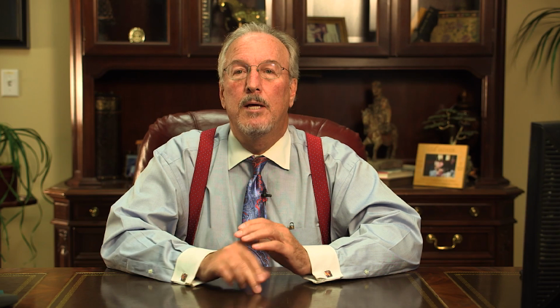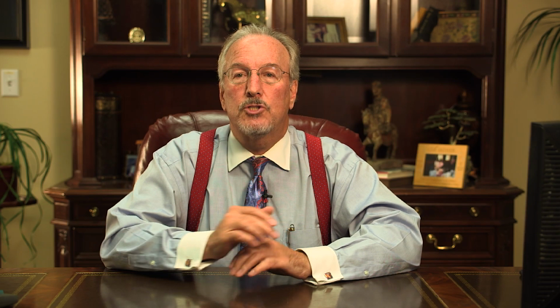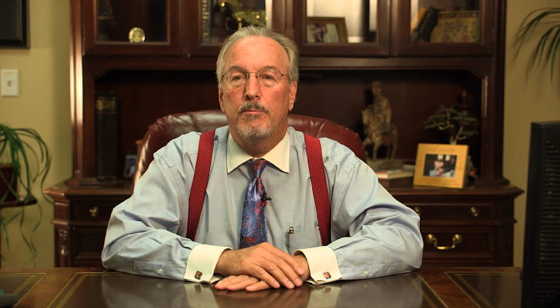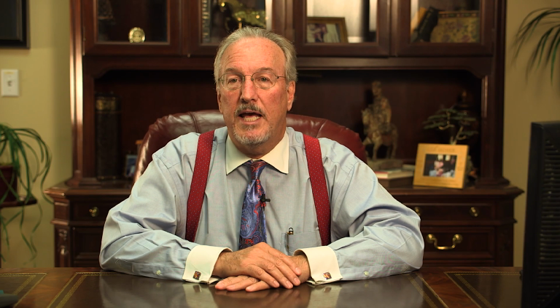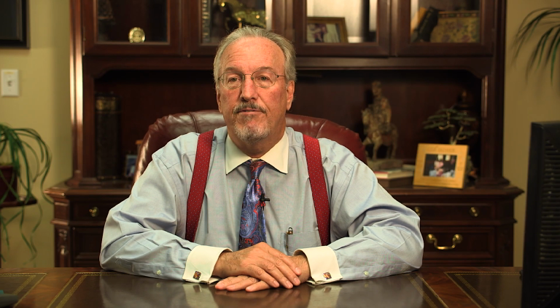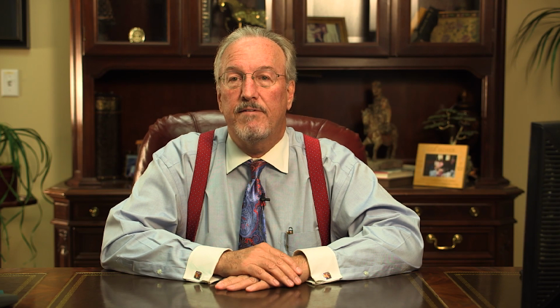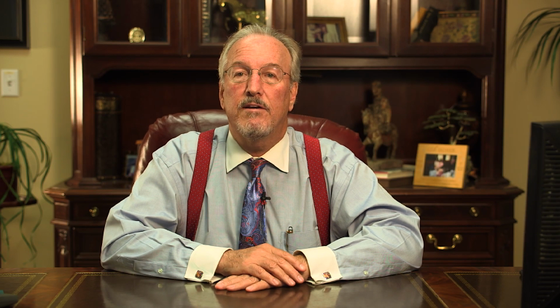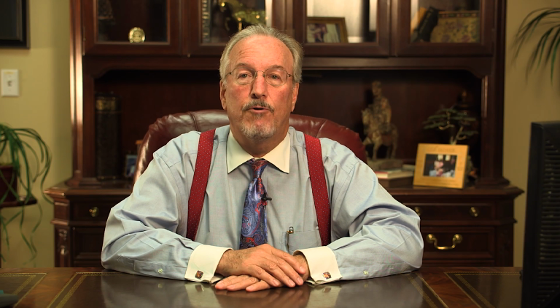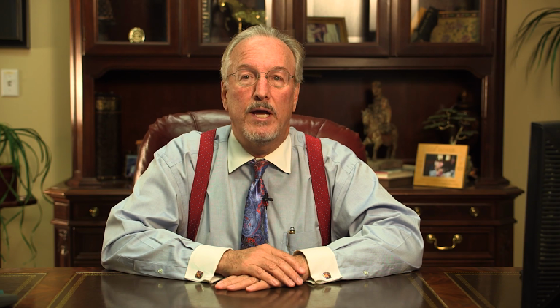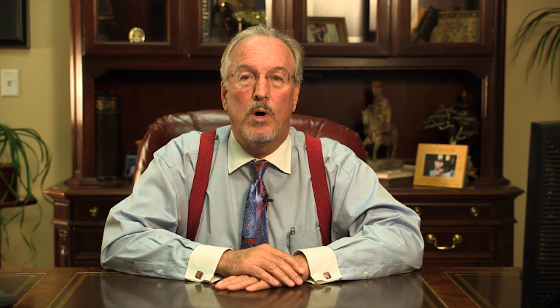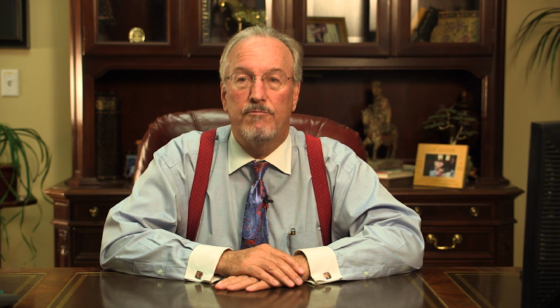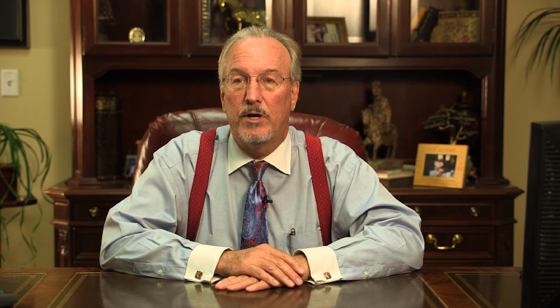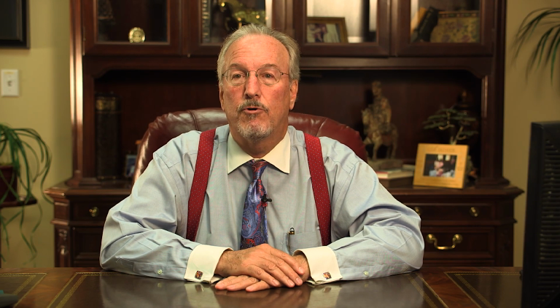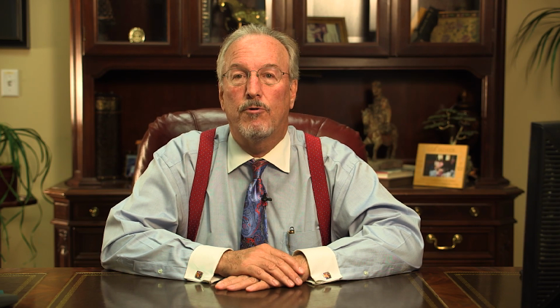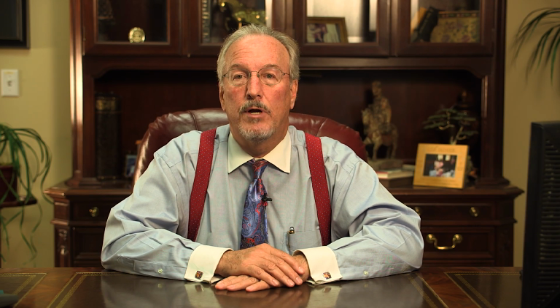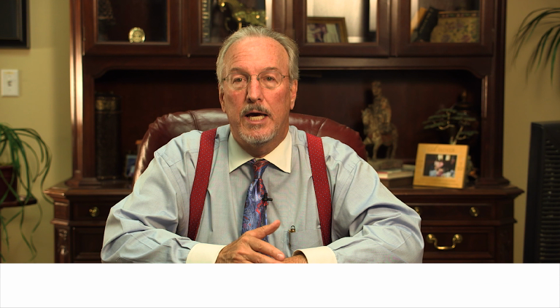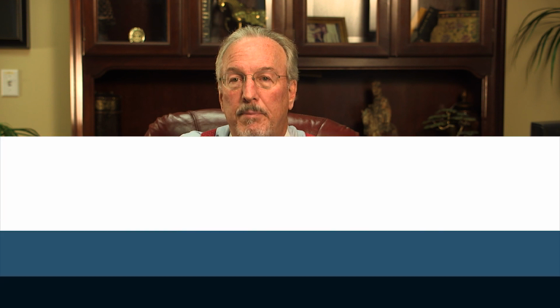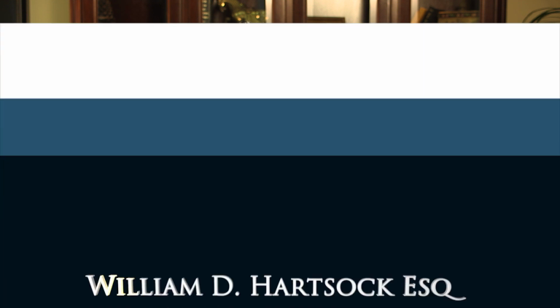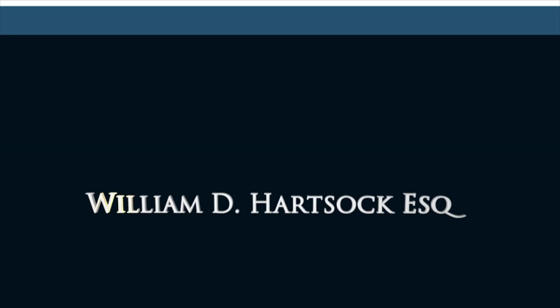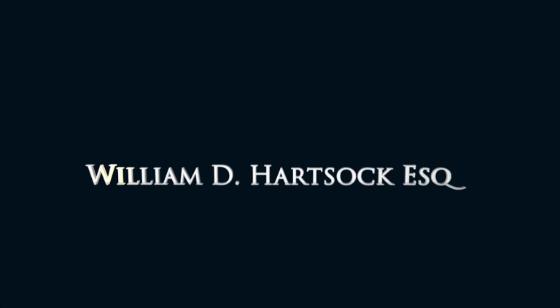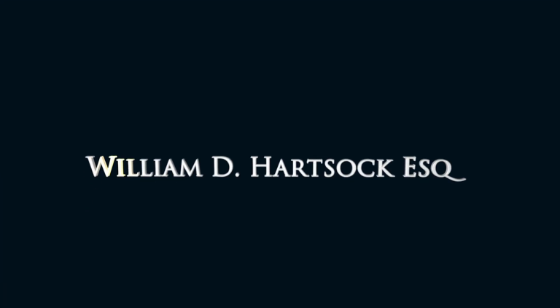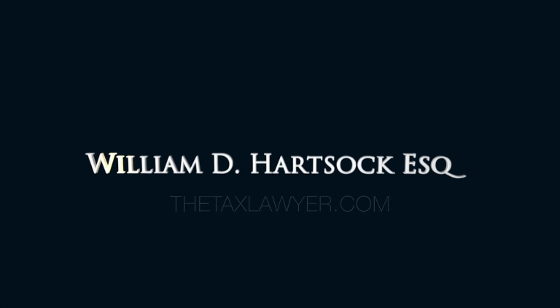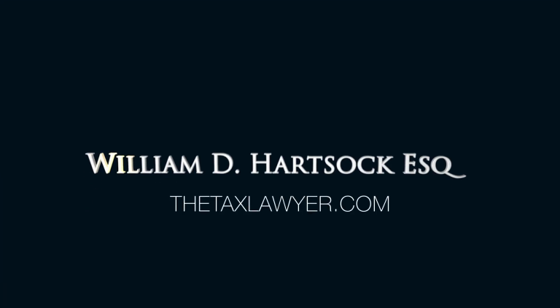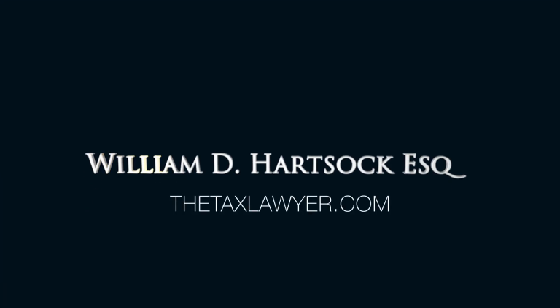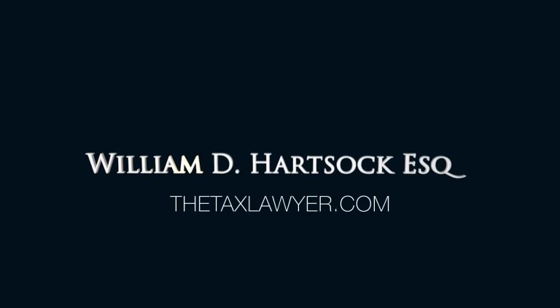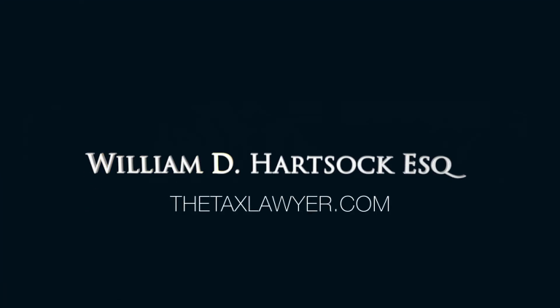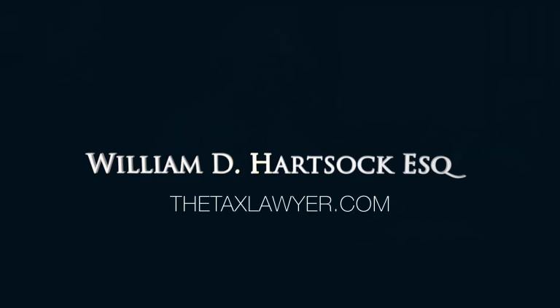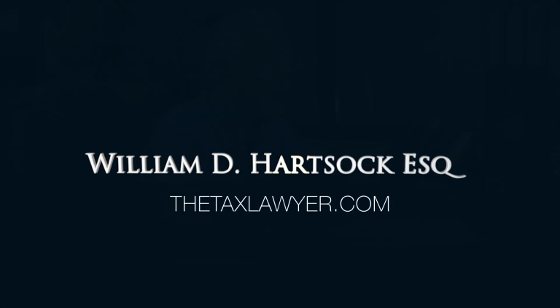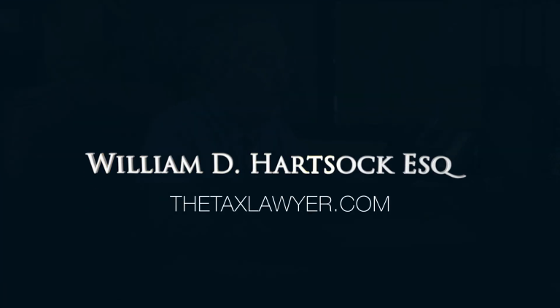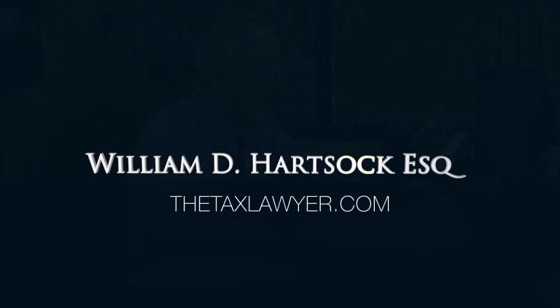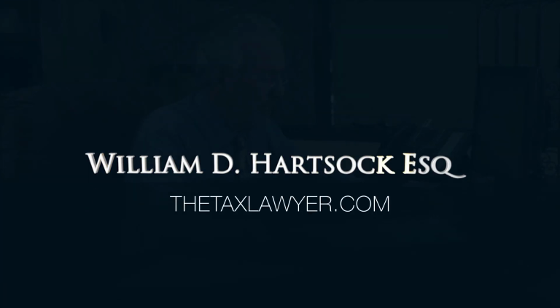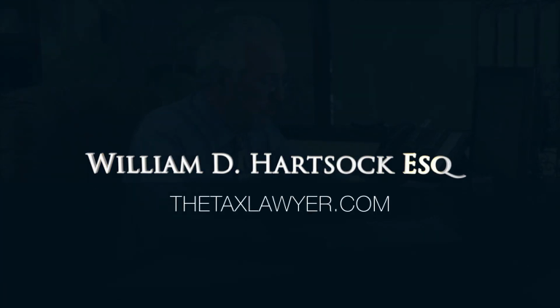Please call me at 858-481-4844 and I'd be happy to talk to you about your particular case. I look forward to hearing from you.